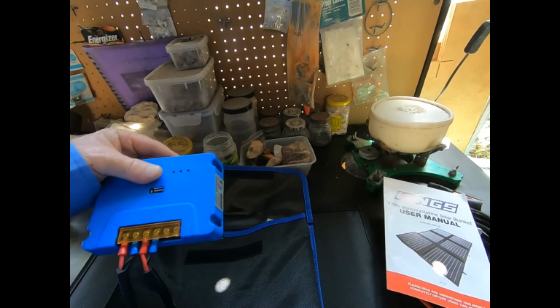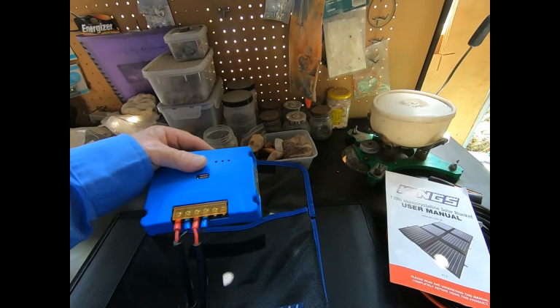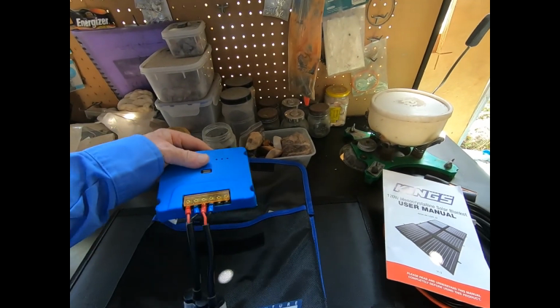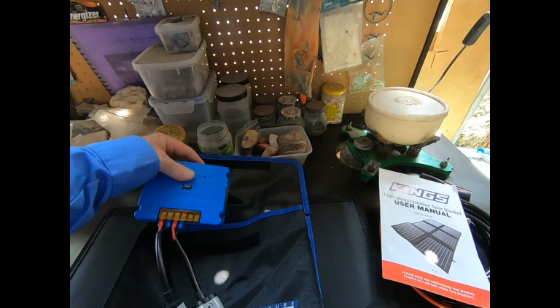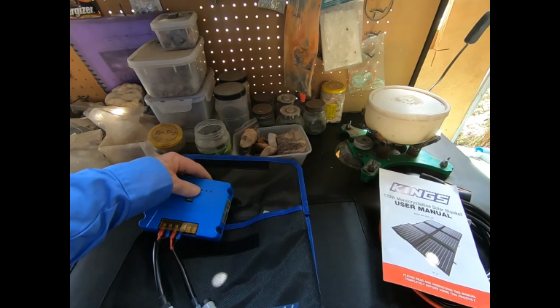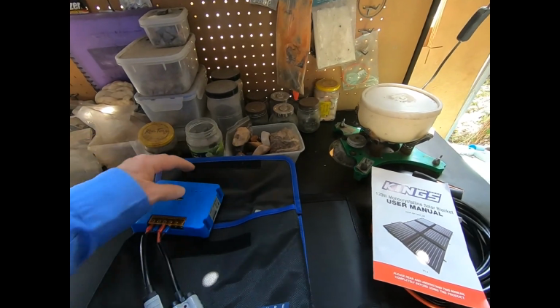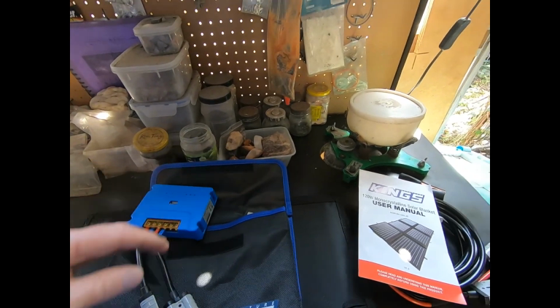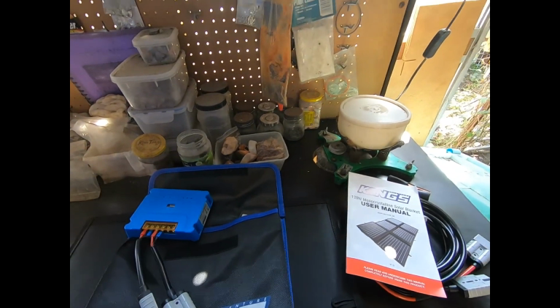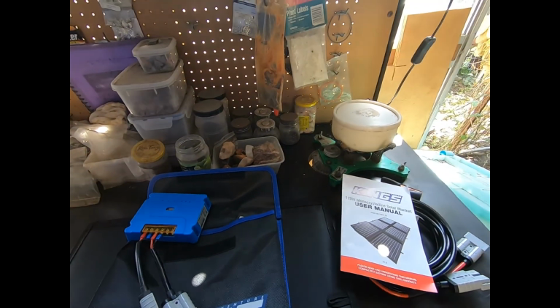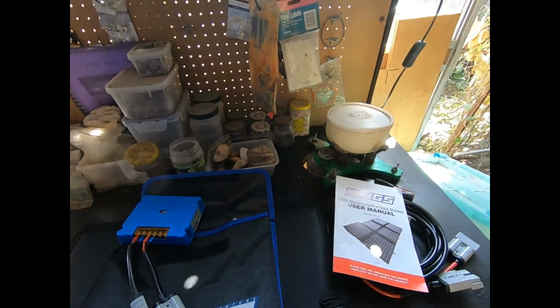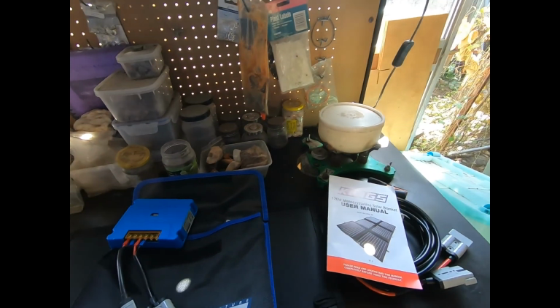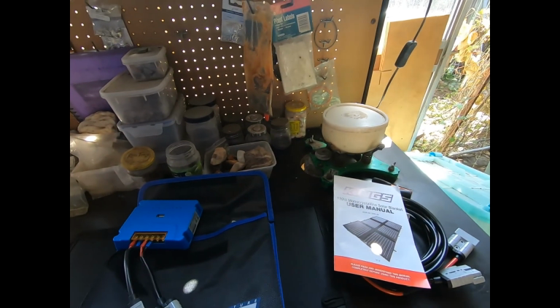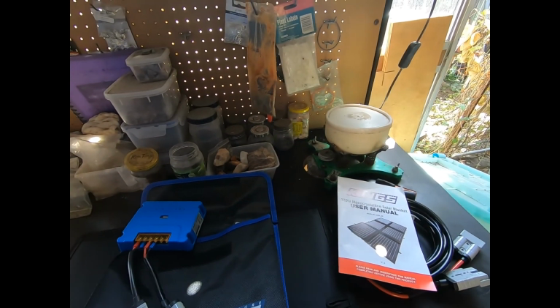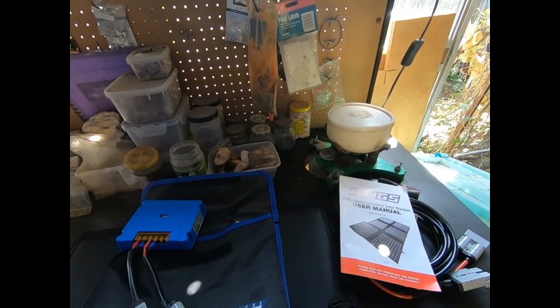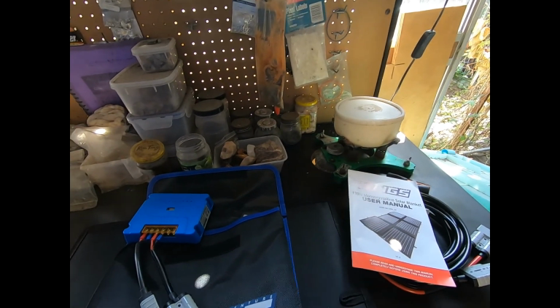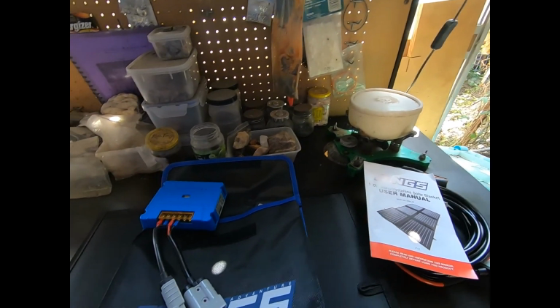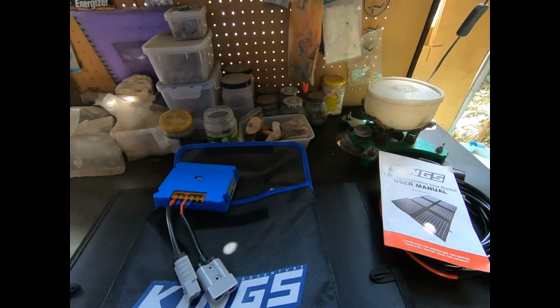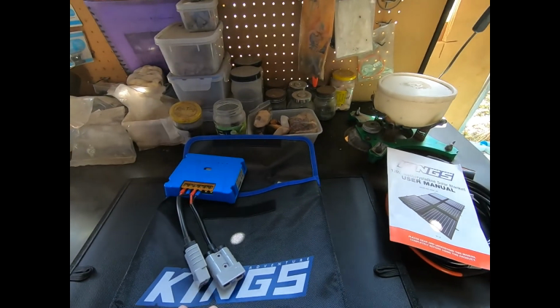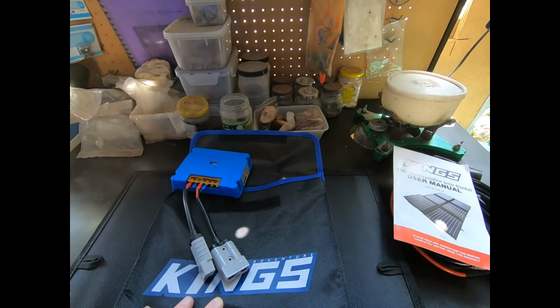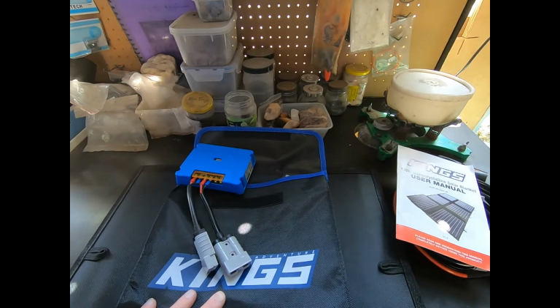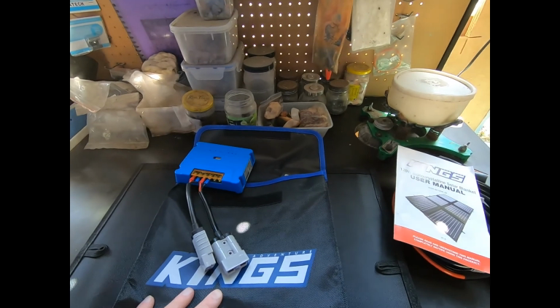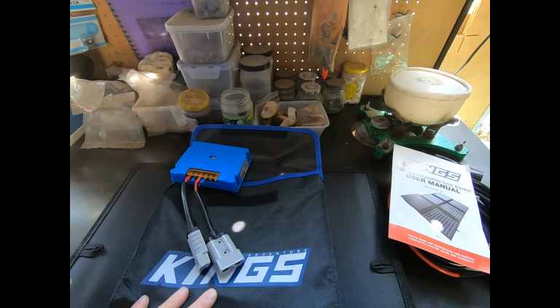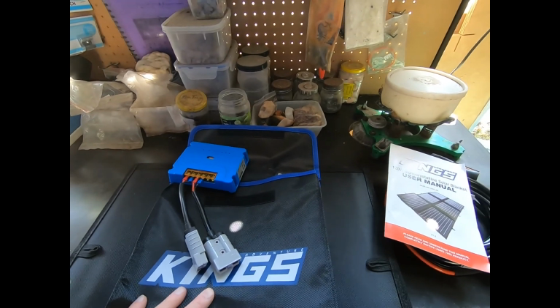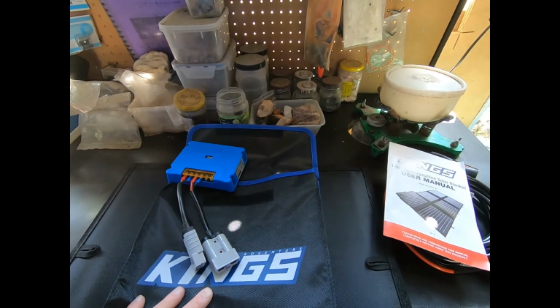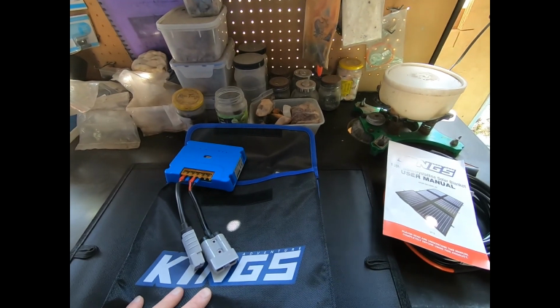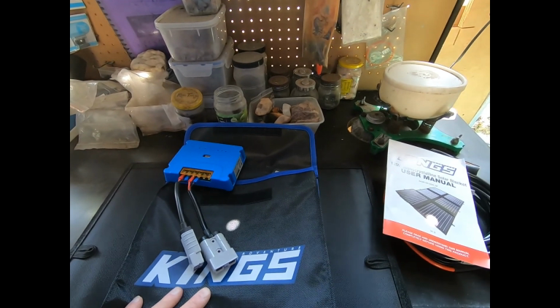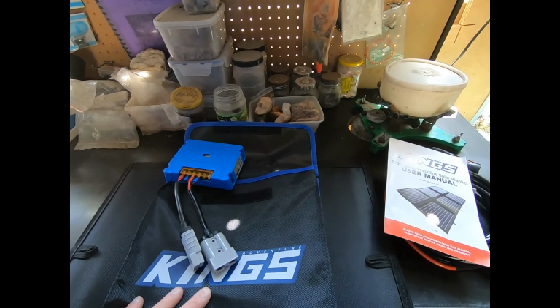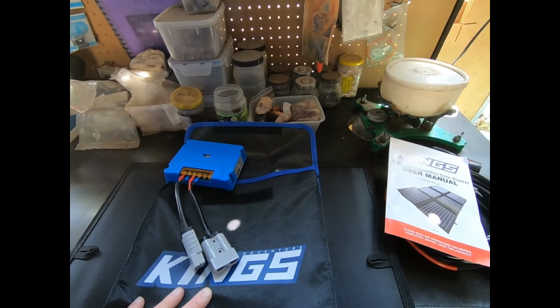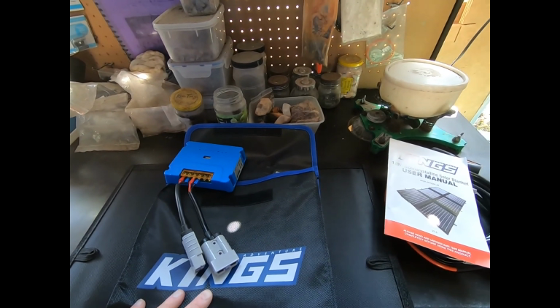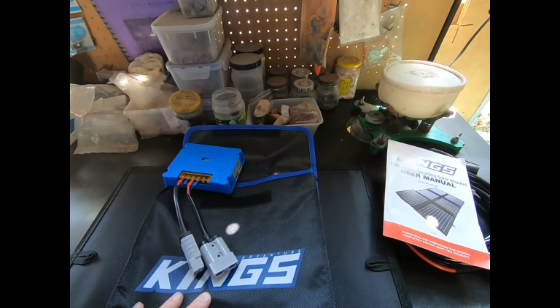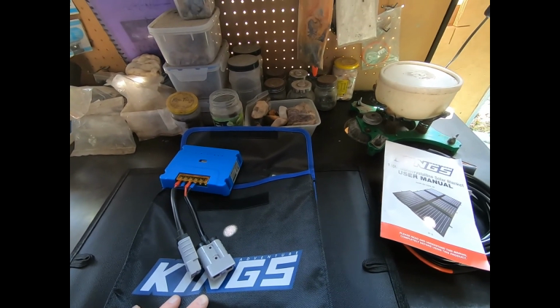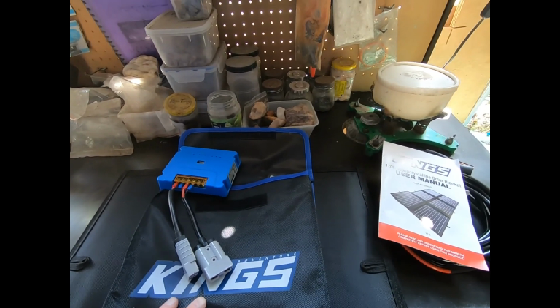So what I'll do is set it up on the utility with a watt meter through it and see what it's doing.